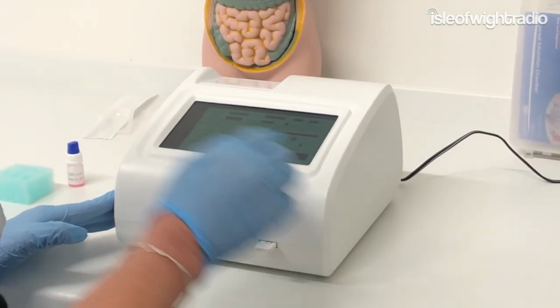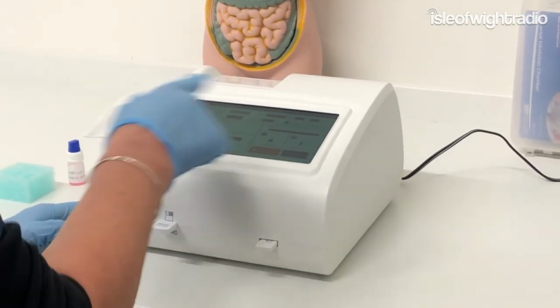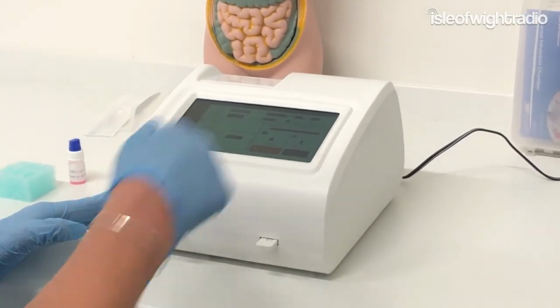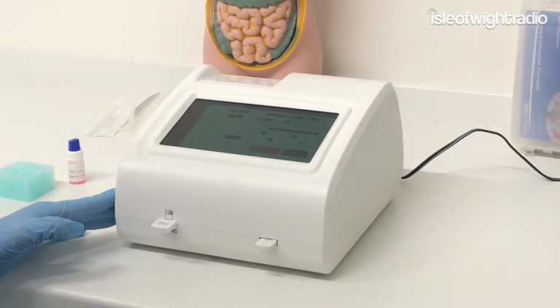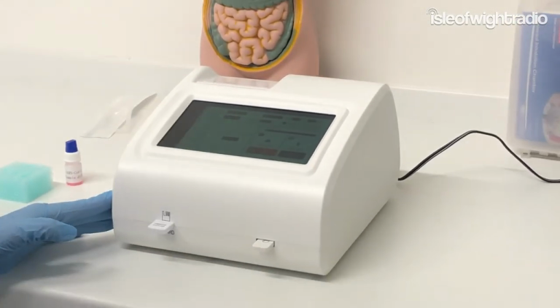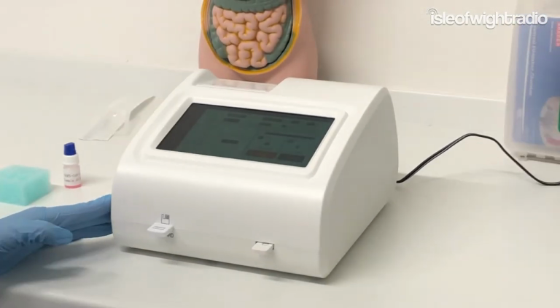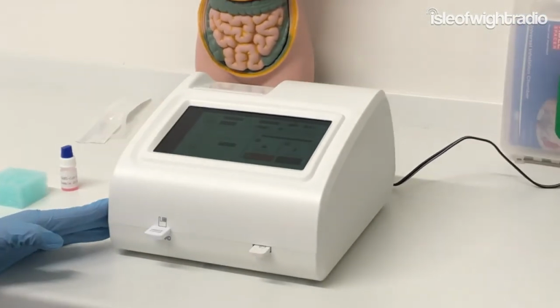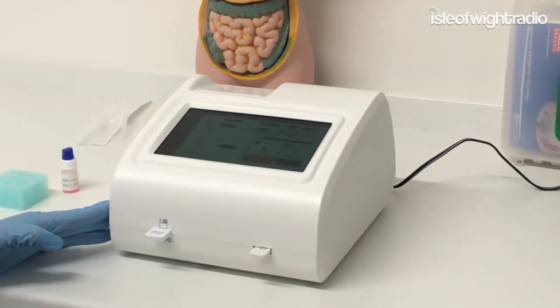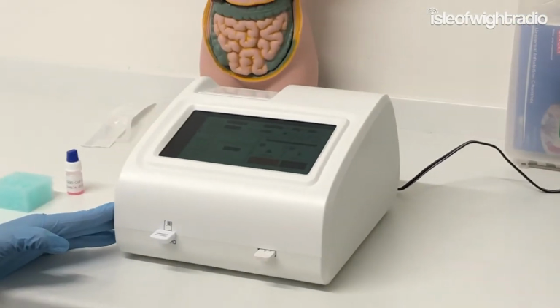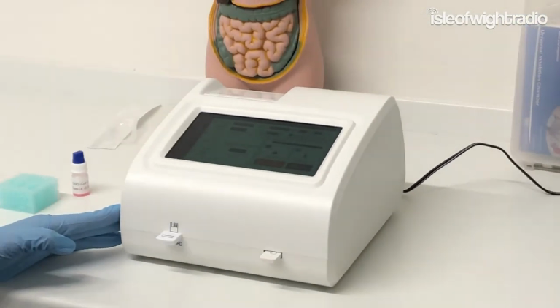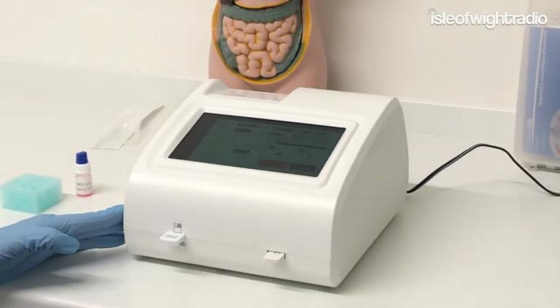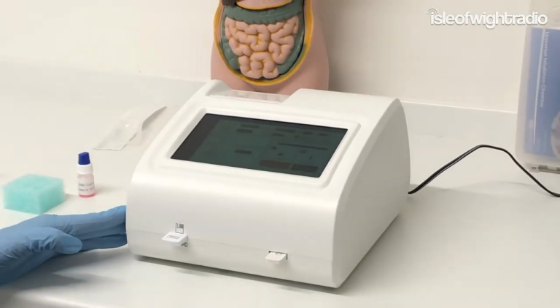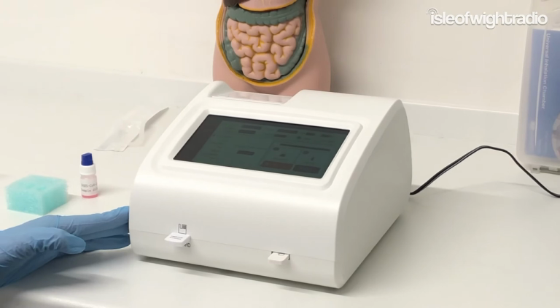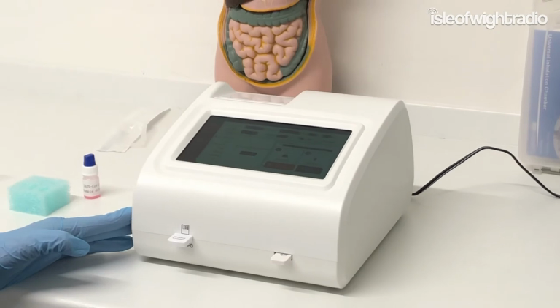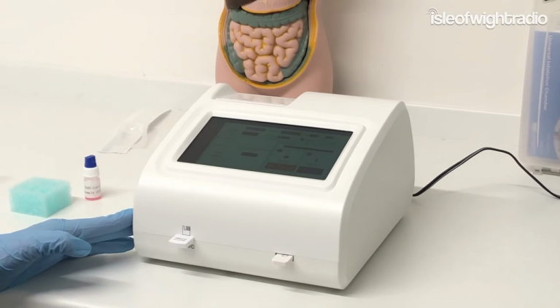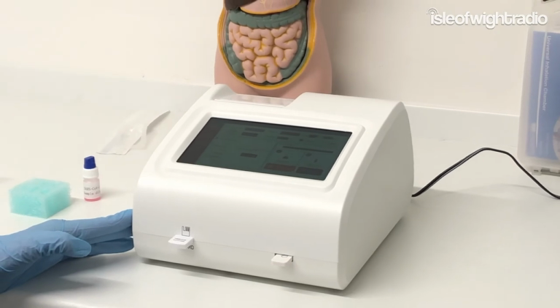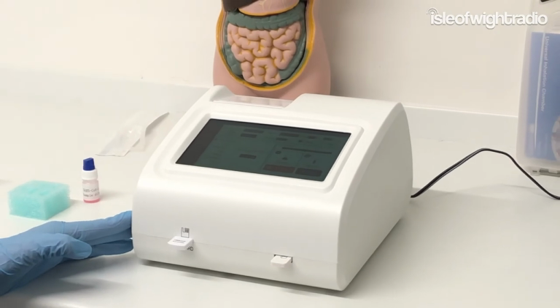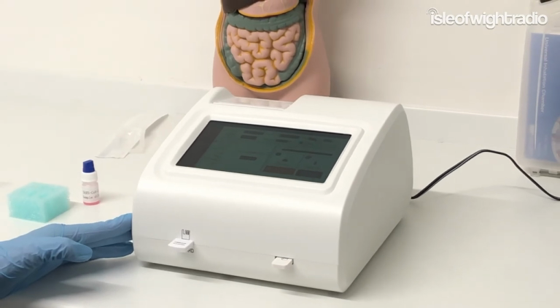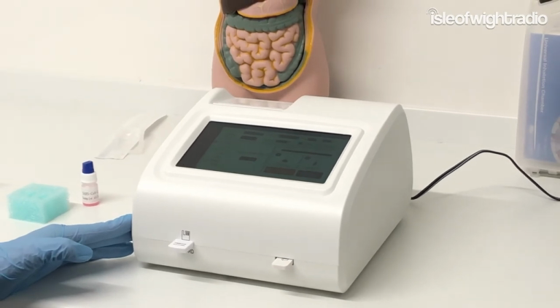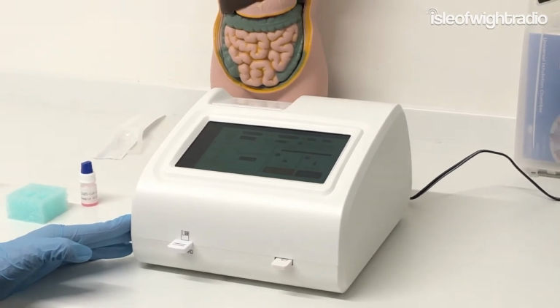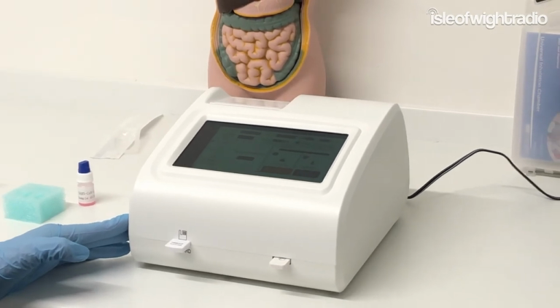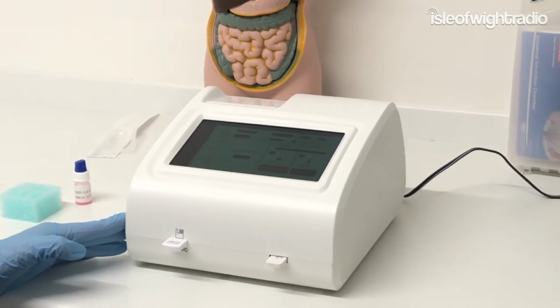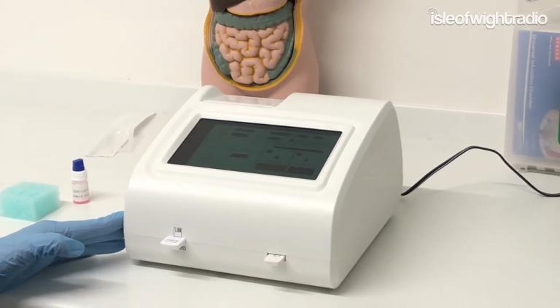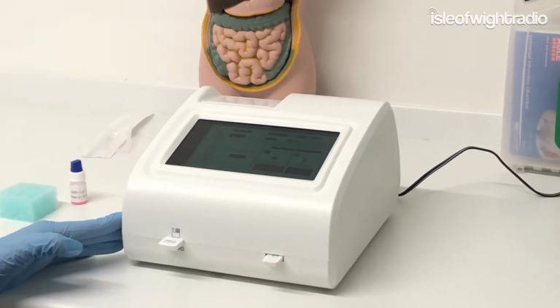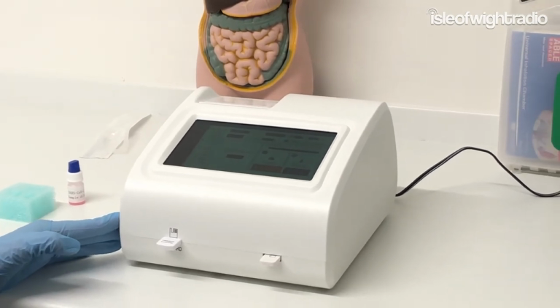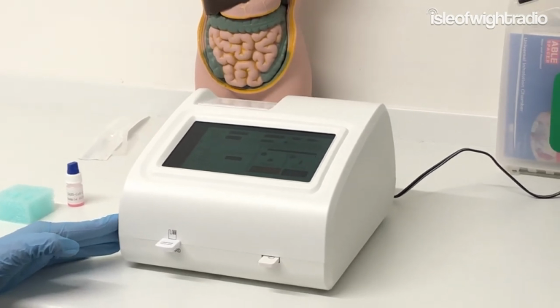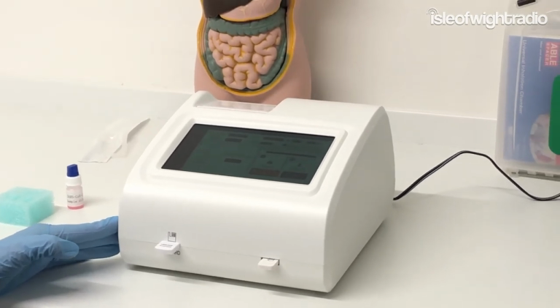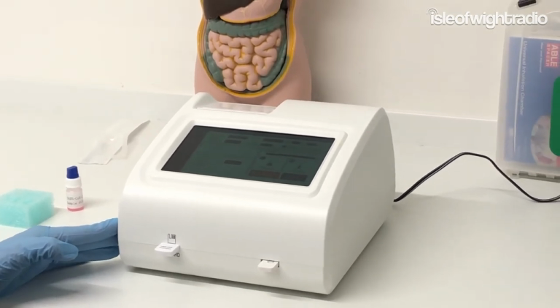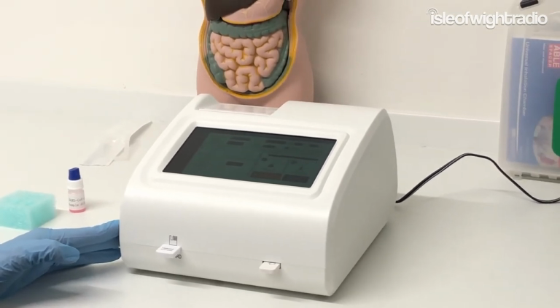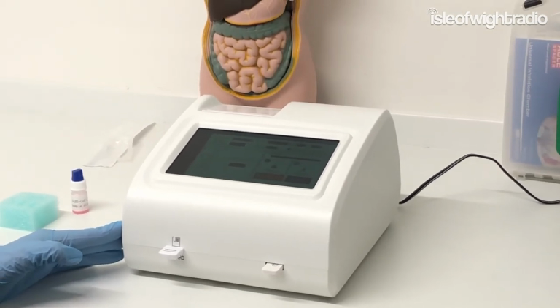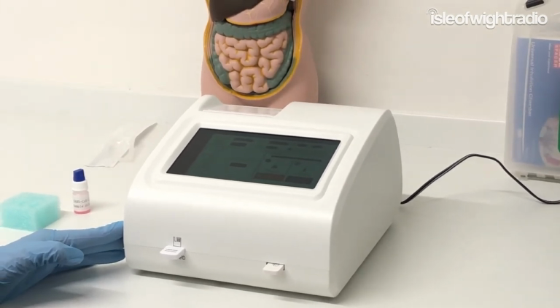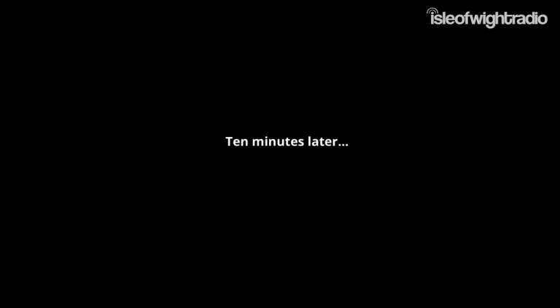That's it — and then we're counting down. It's as quick as that.